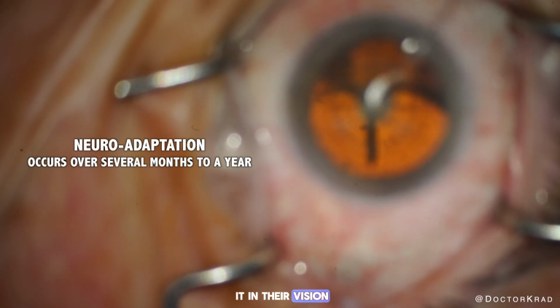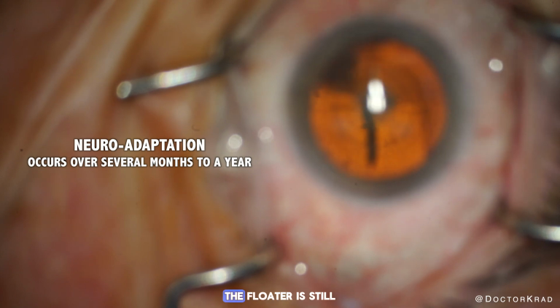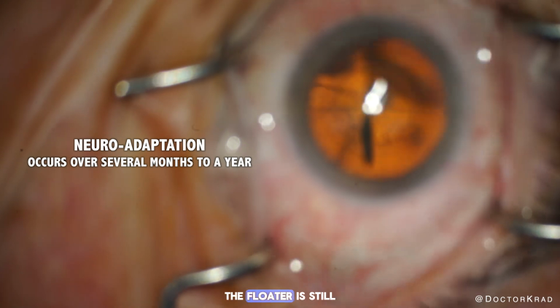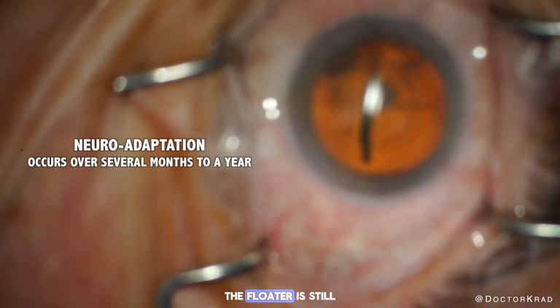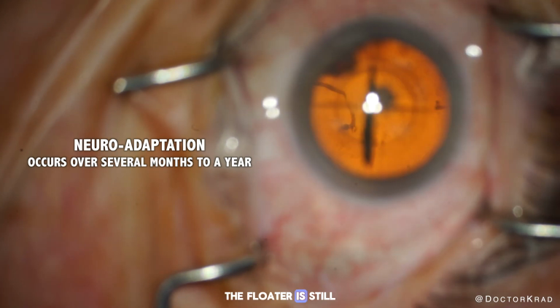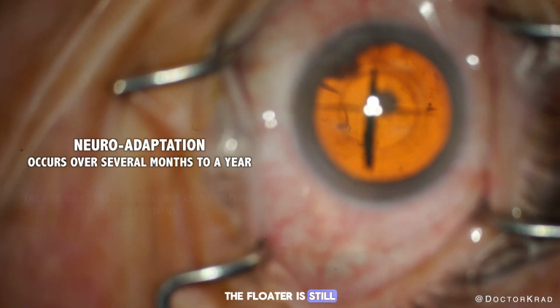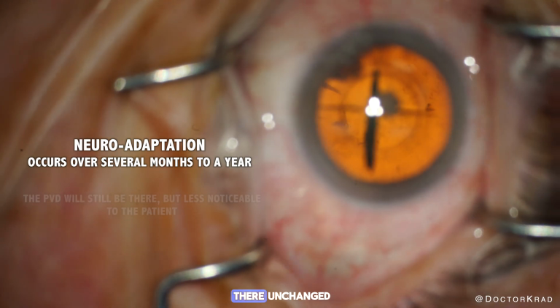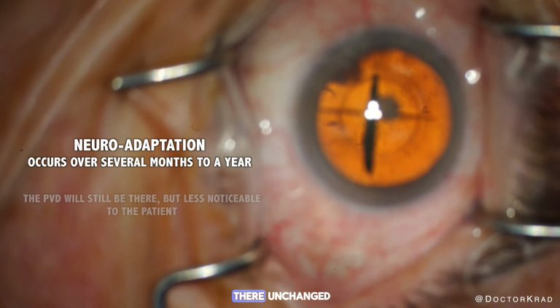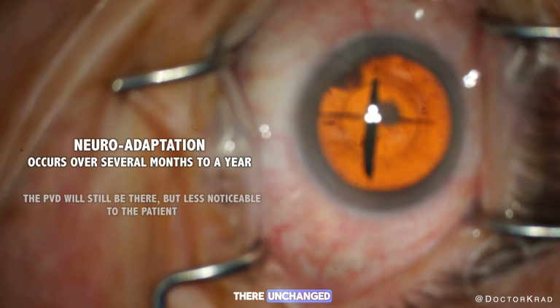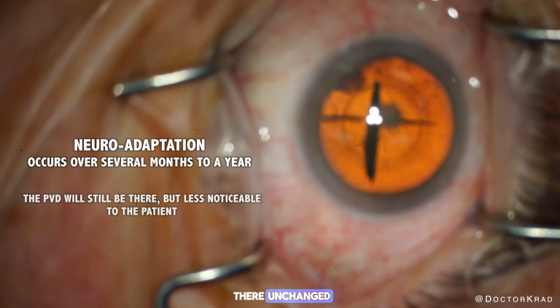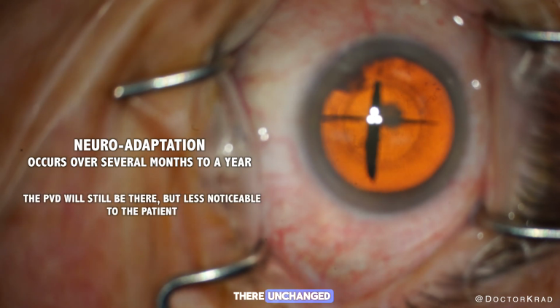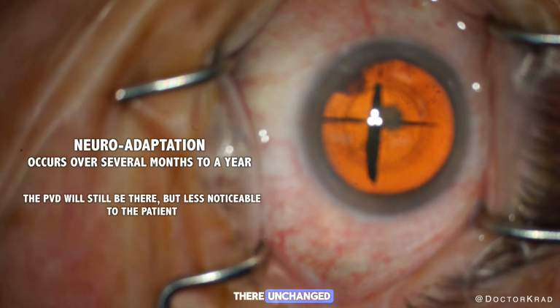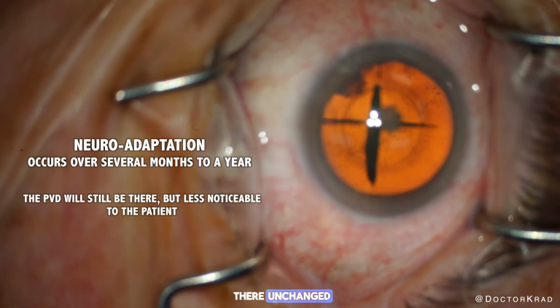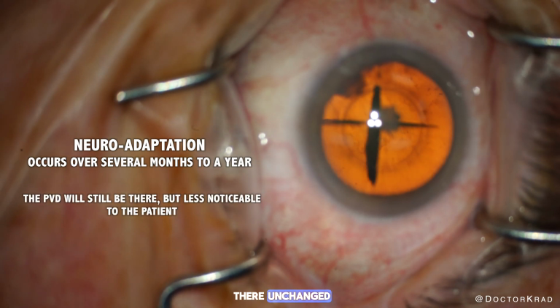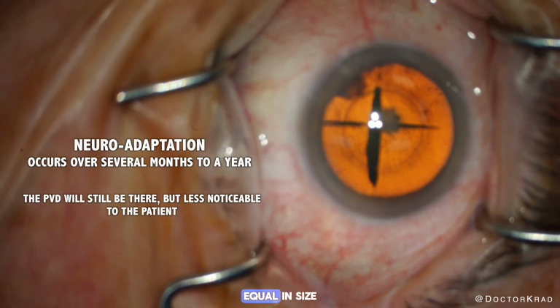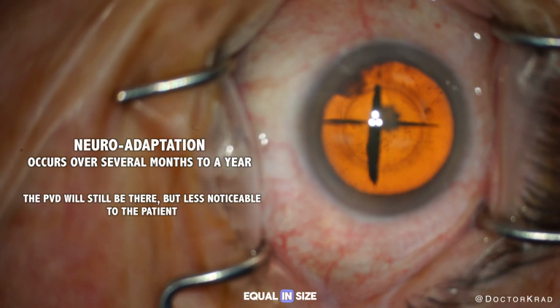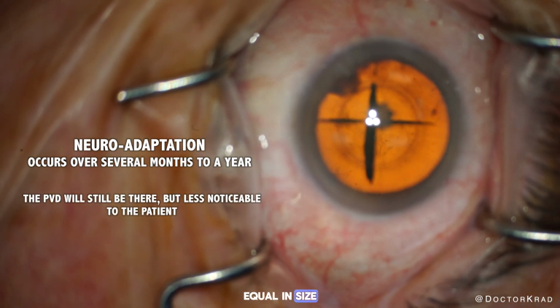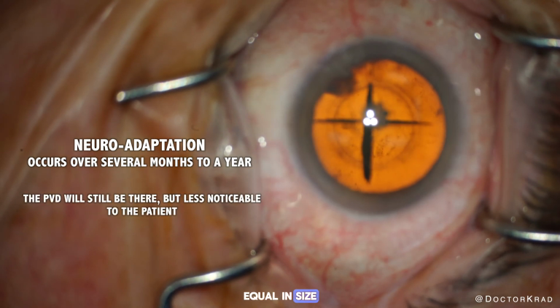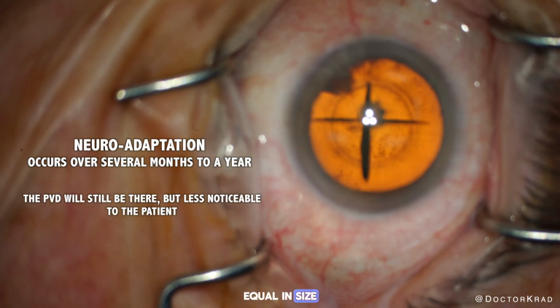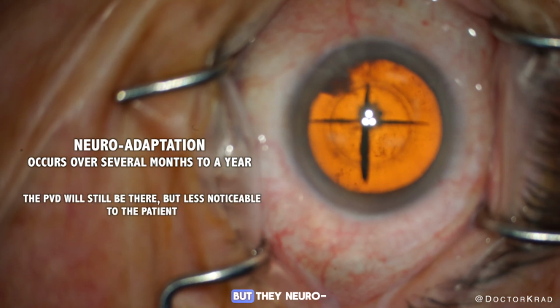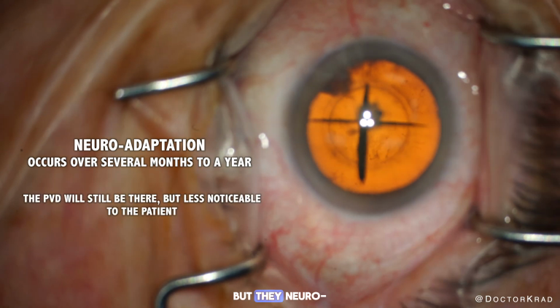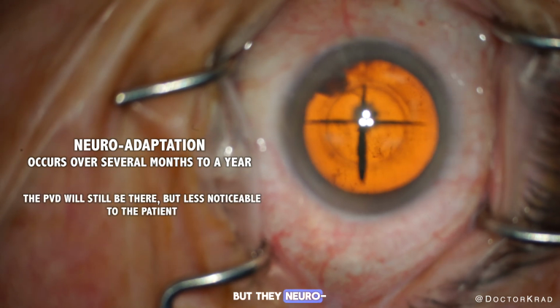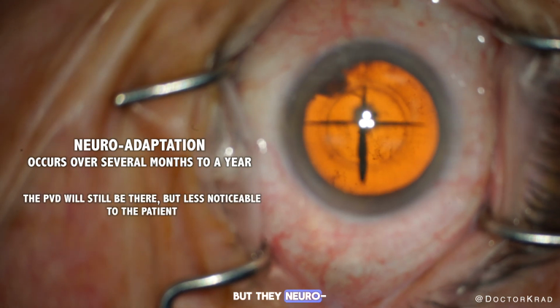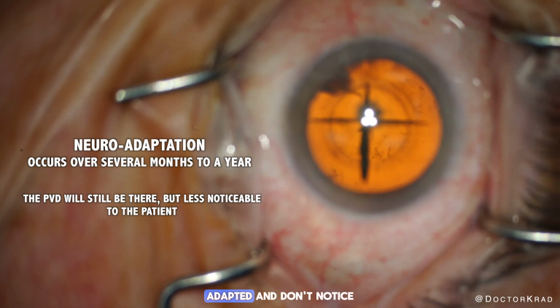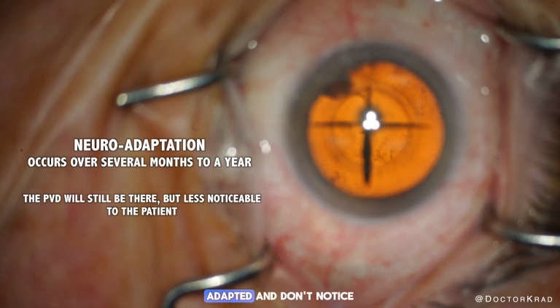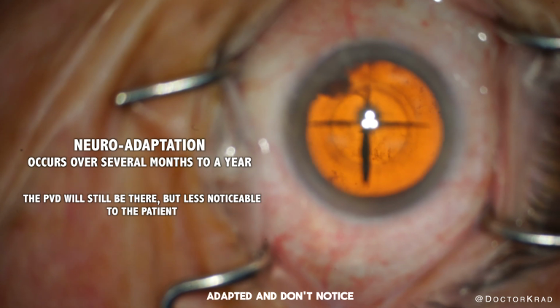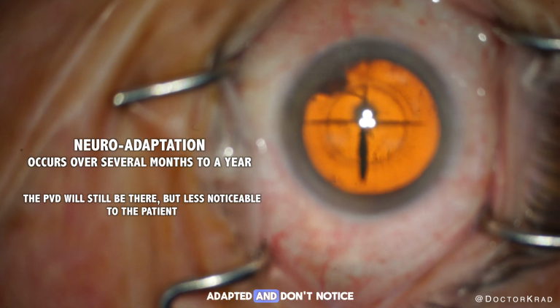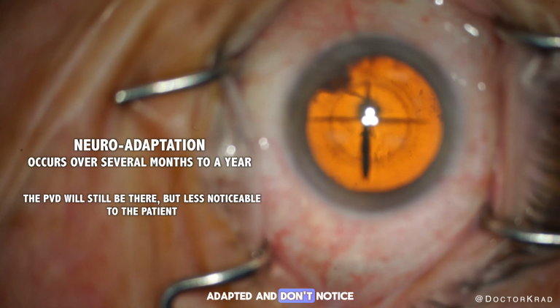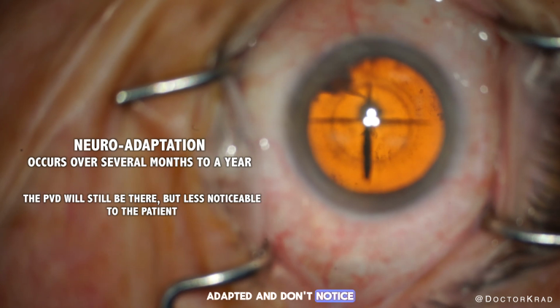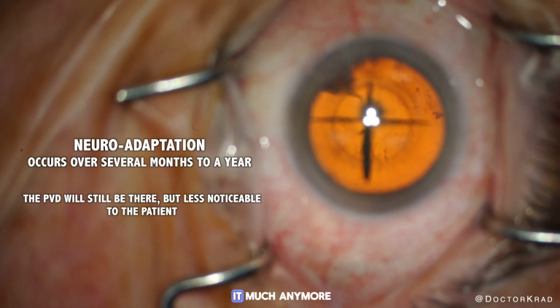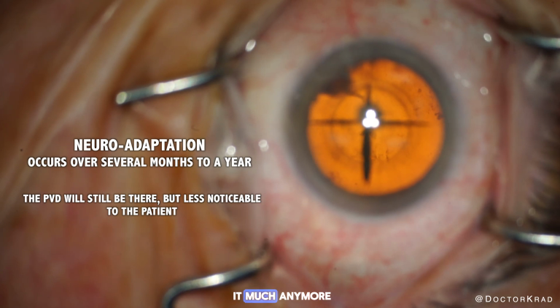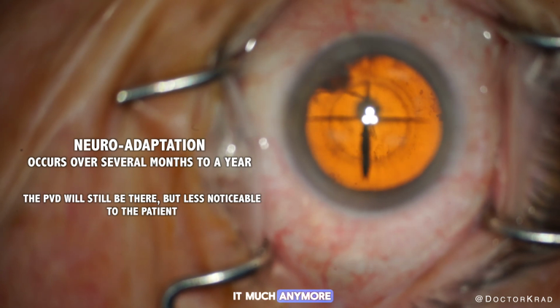The floater is still there, unchanged, equal in size — but they neuro-adapted and don't notice it much anymore.